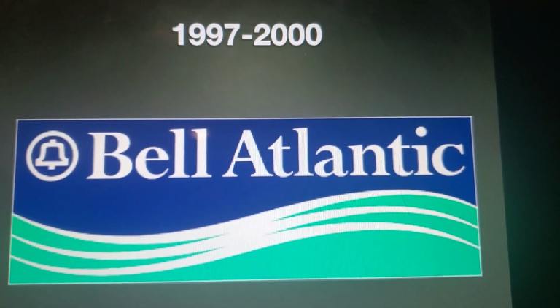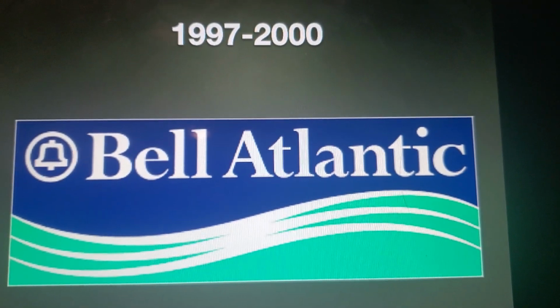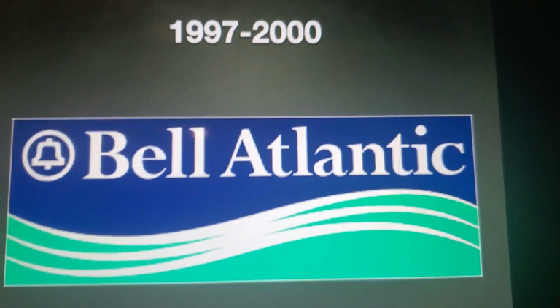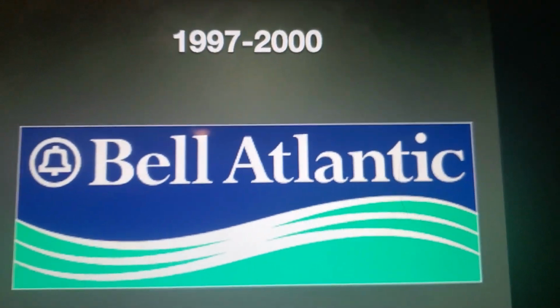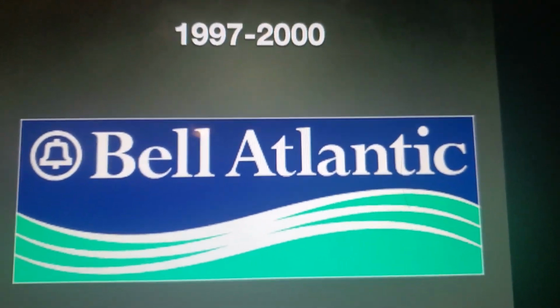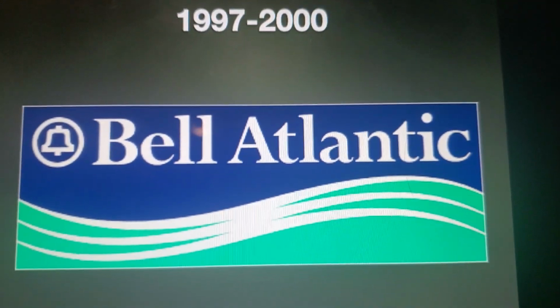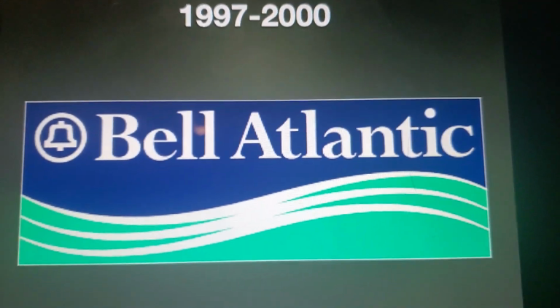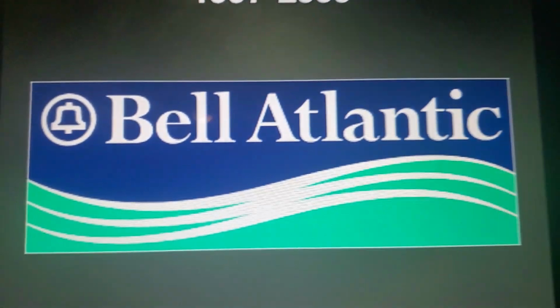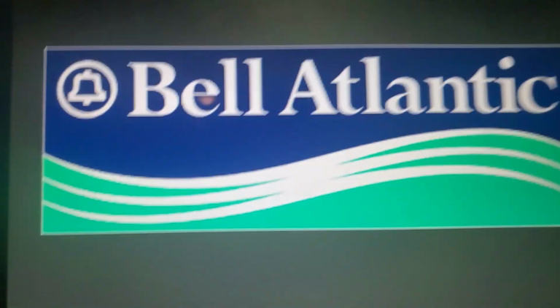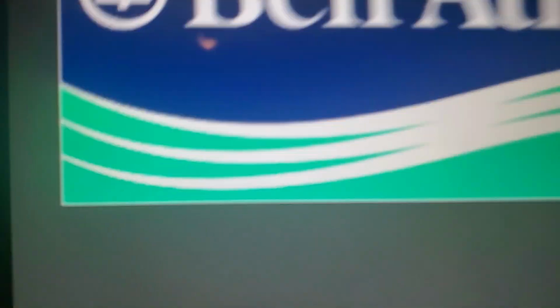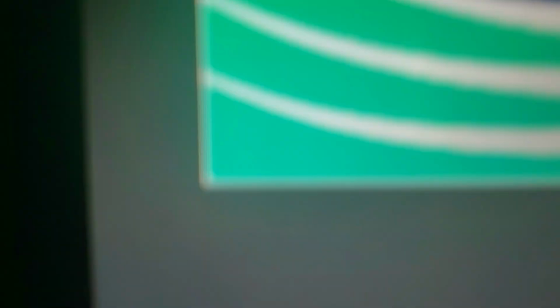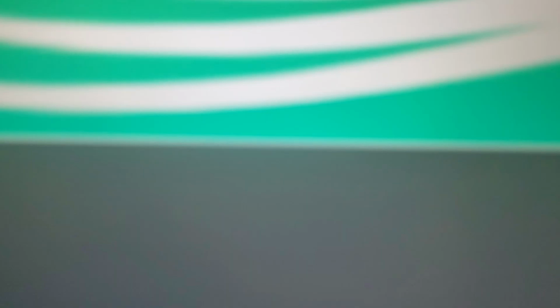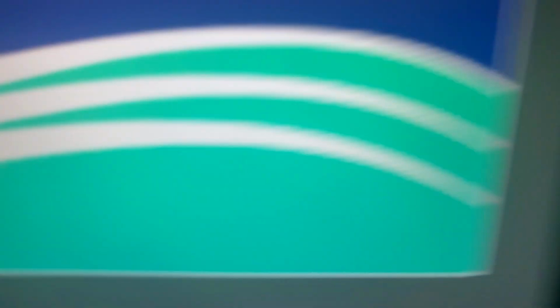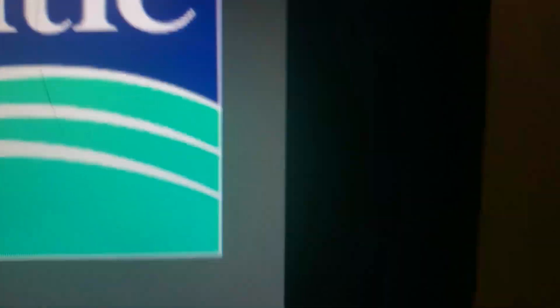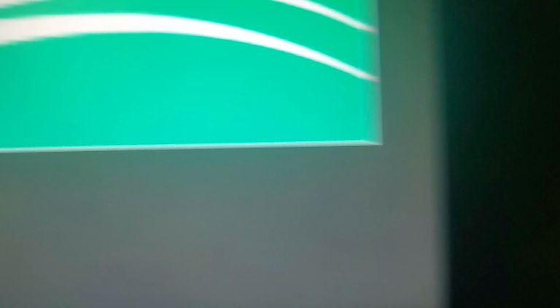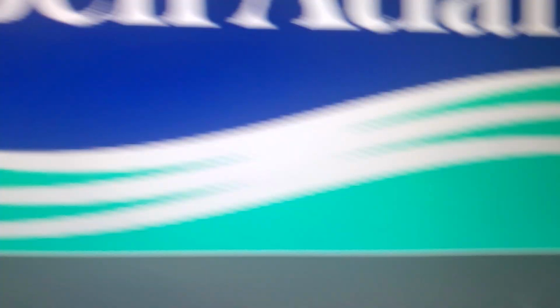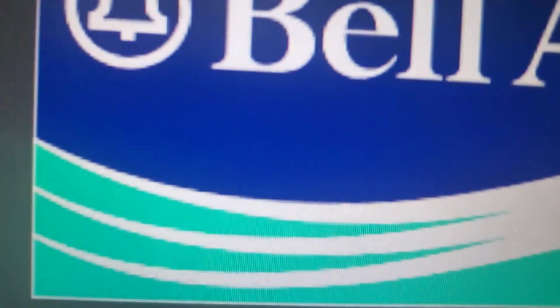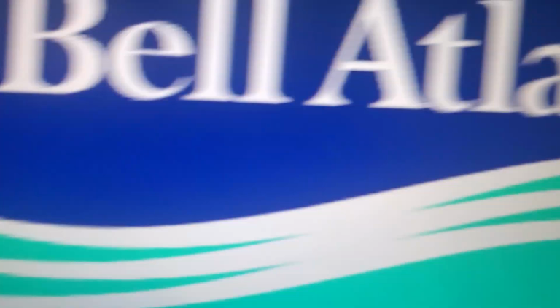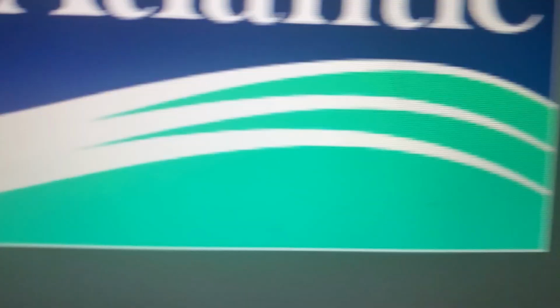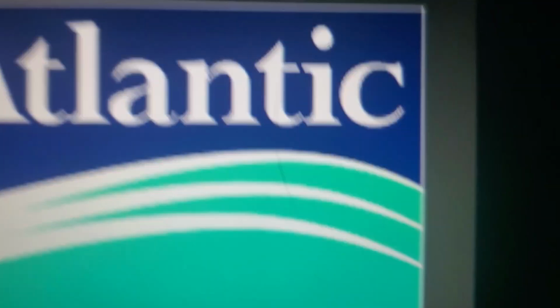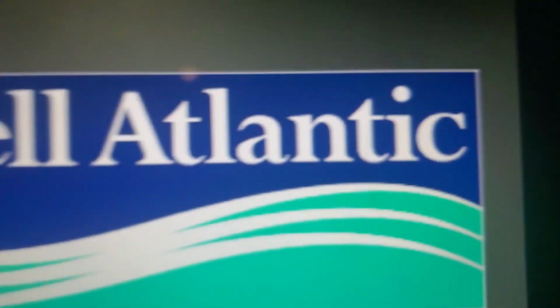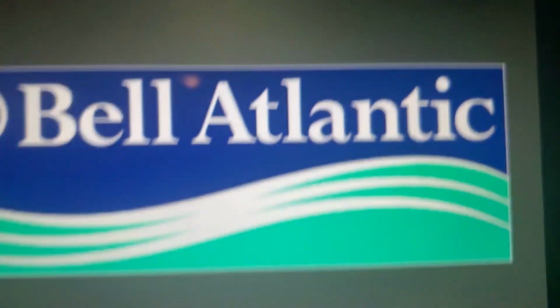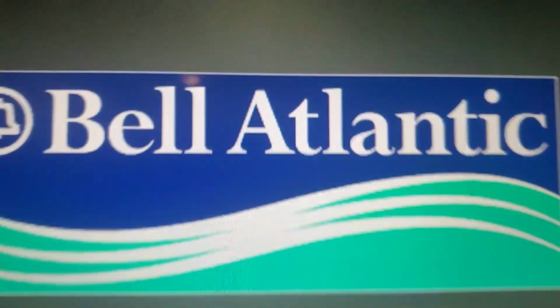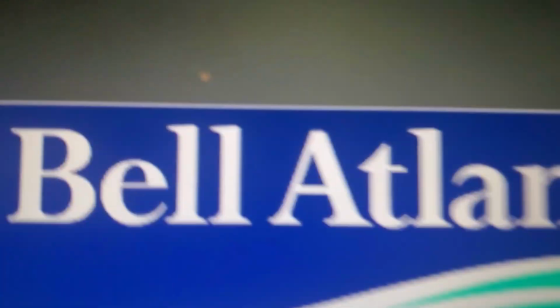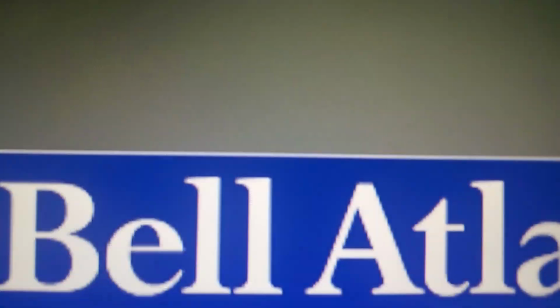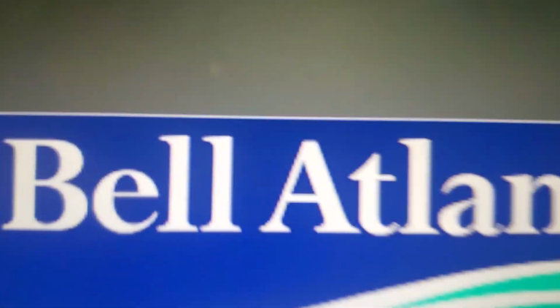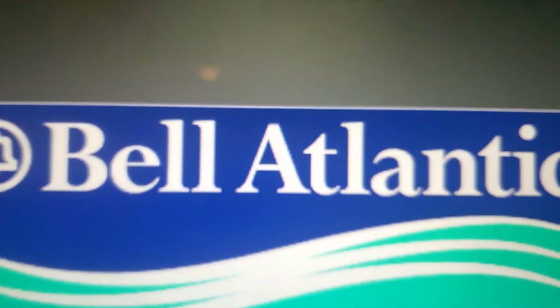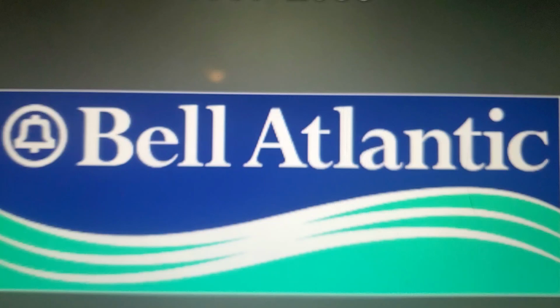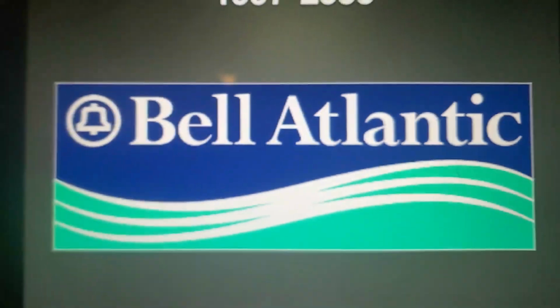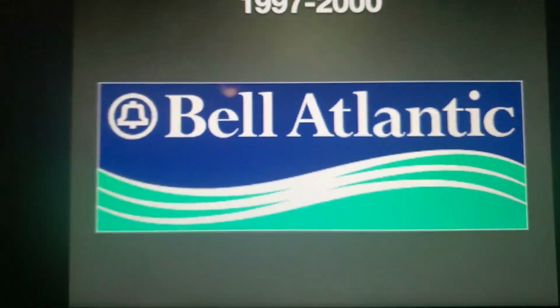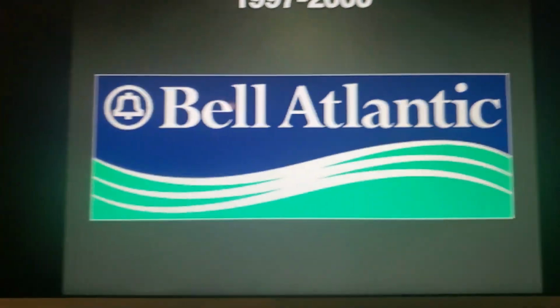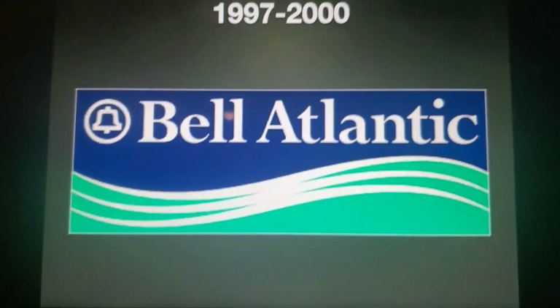1997 to 2000, we have a wave and the Bell Atlantic logo.